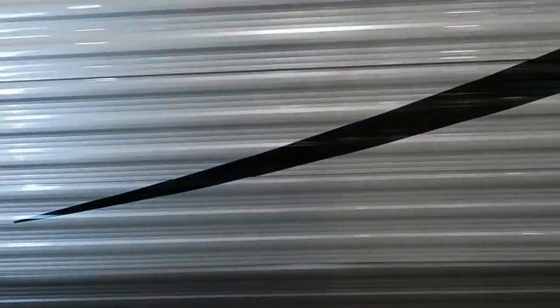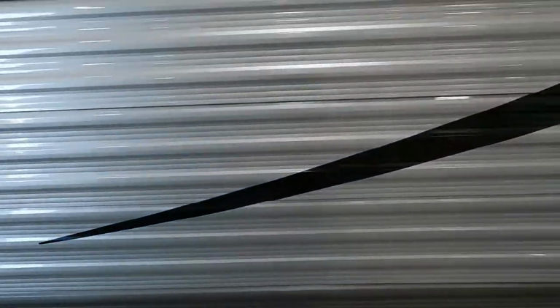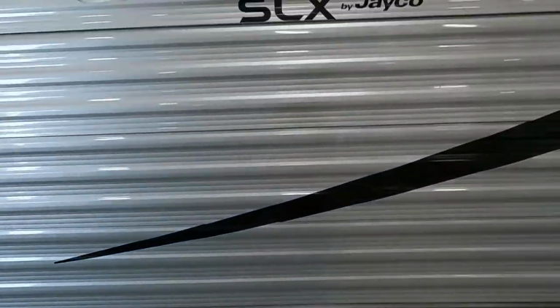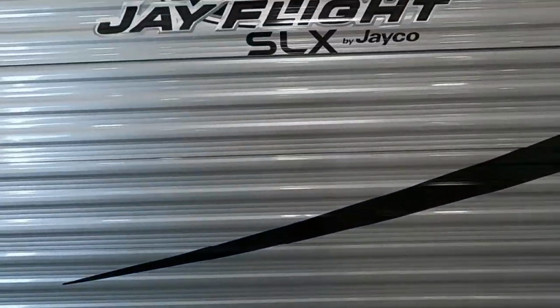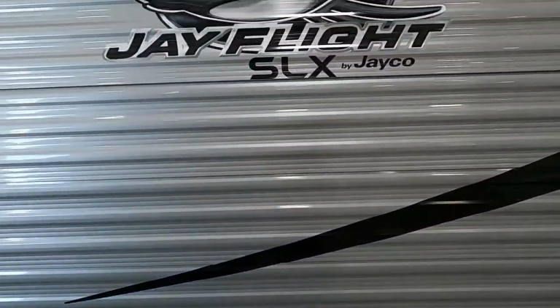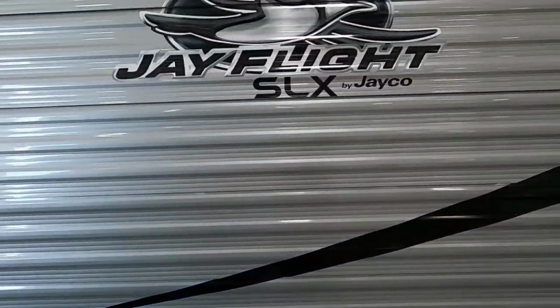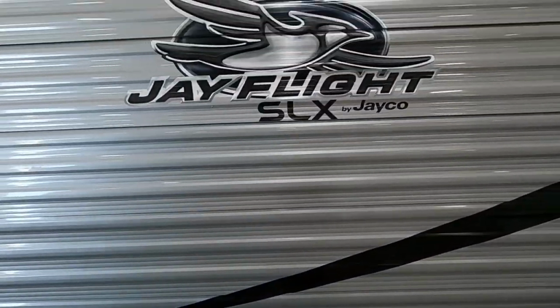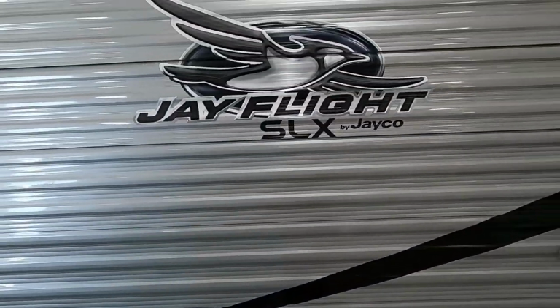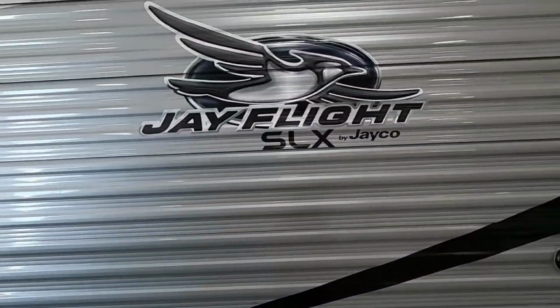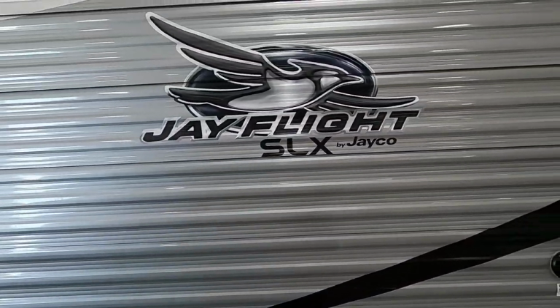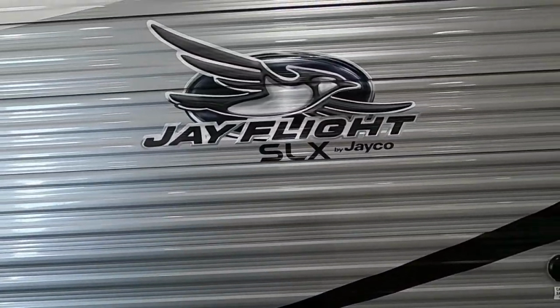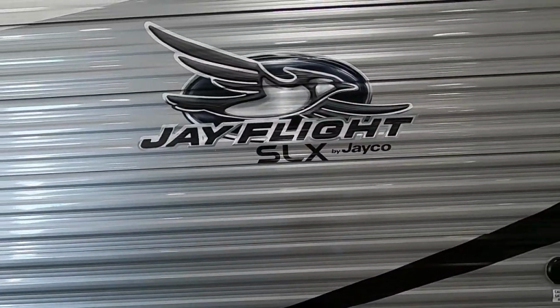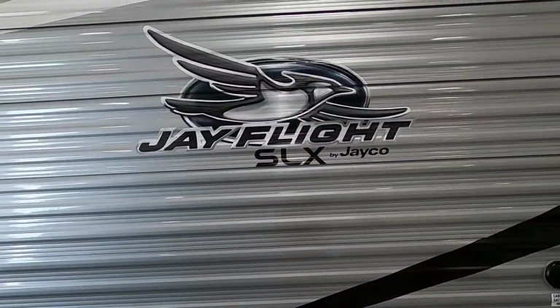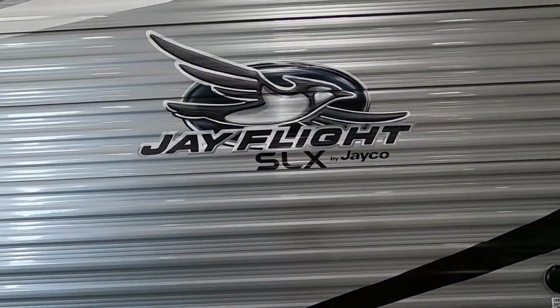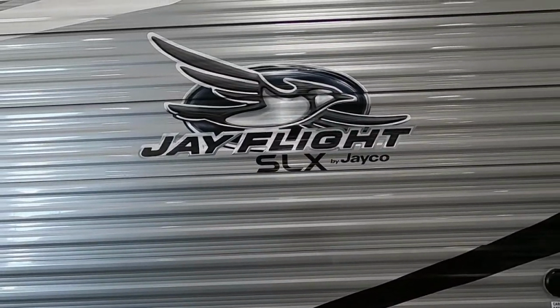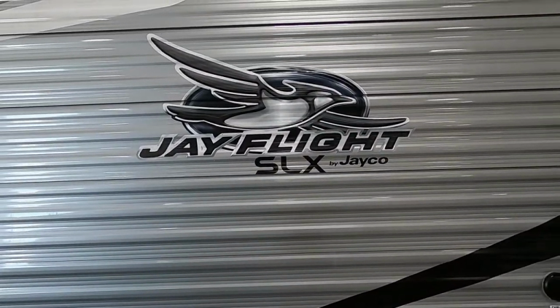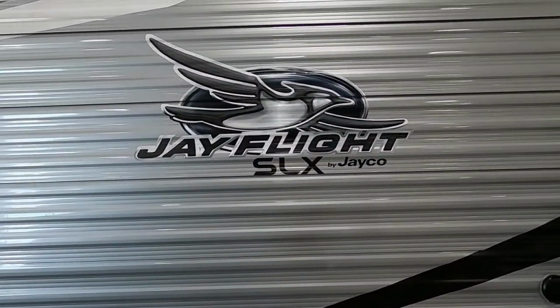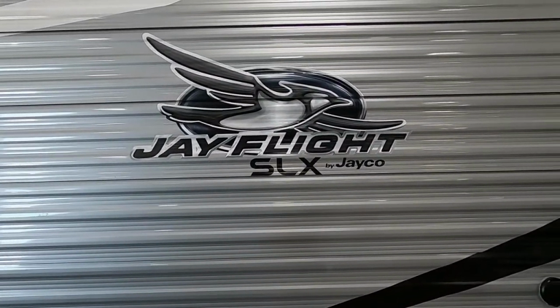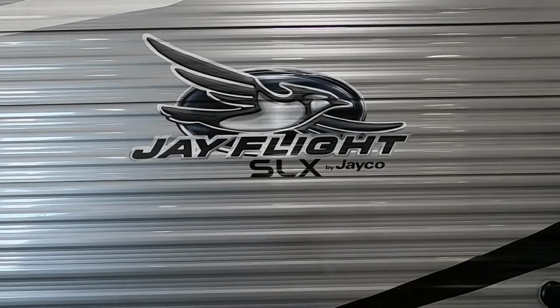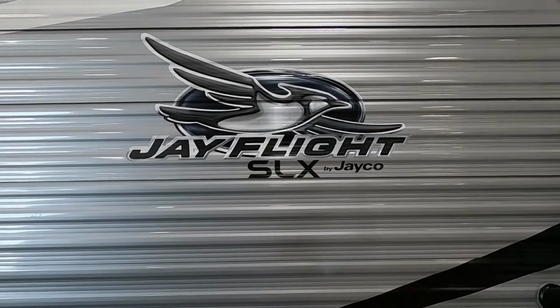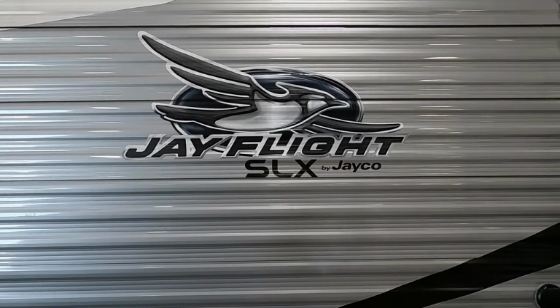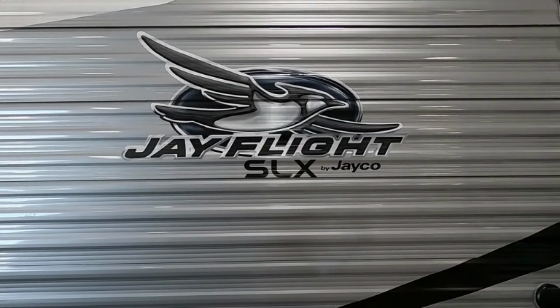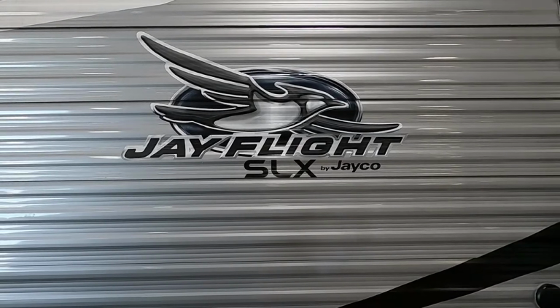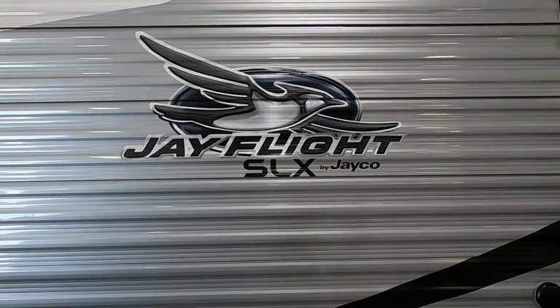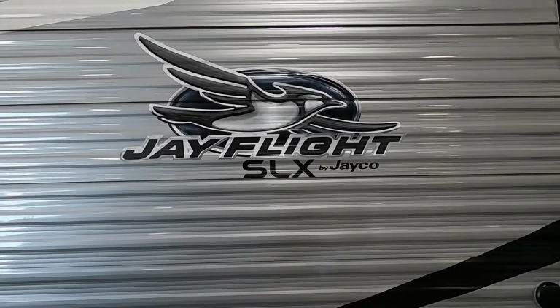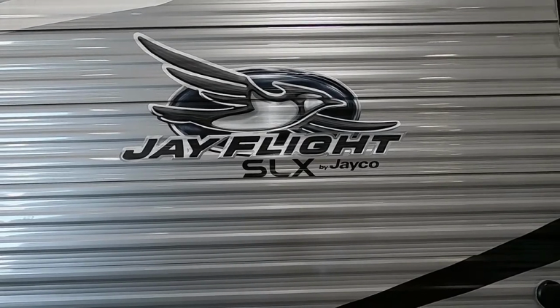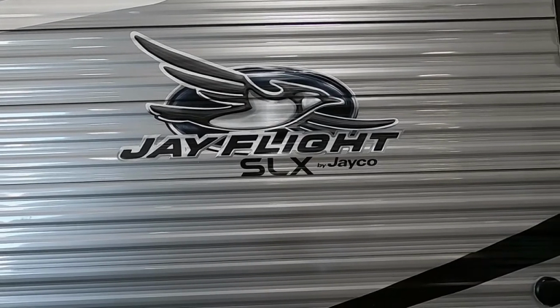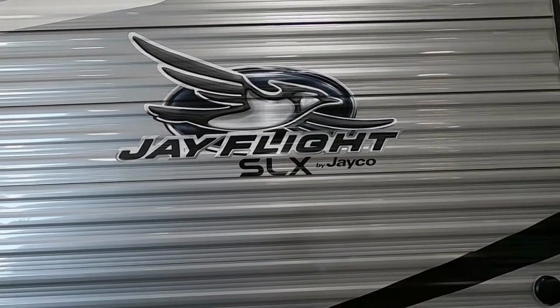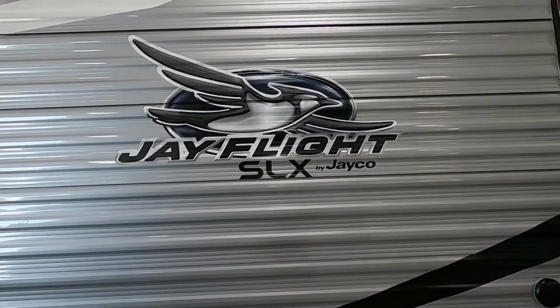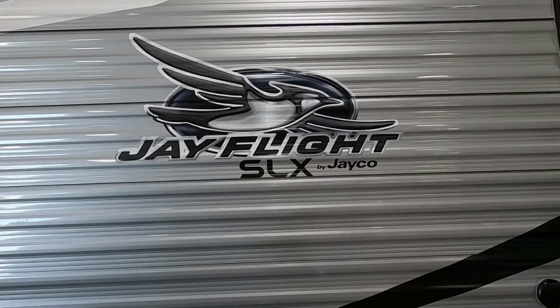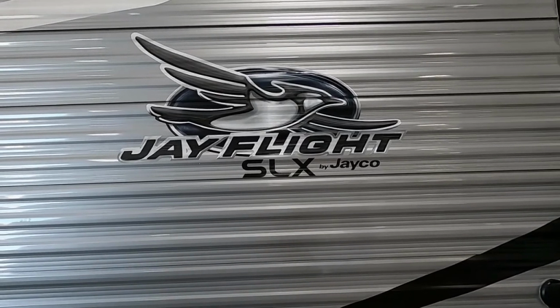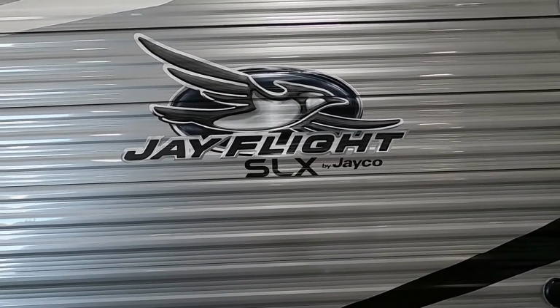Thank you guys so much for your purchase. Hope you enjoy this Jay Flight for many years to come. Happy camping!